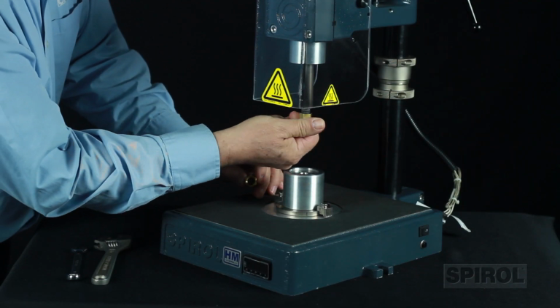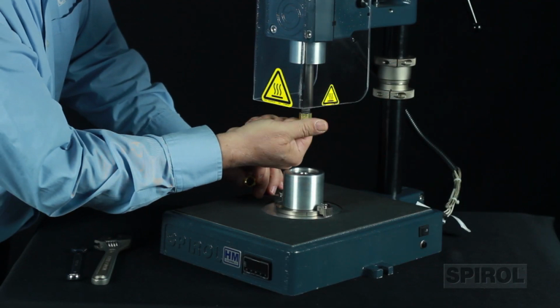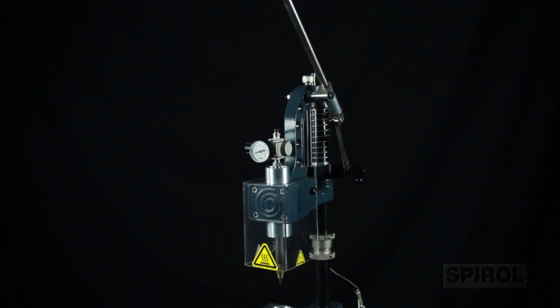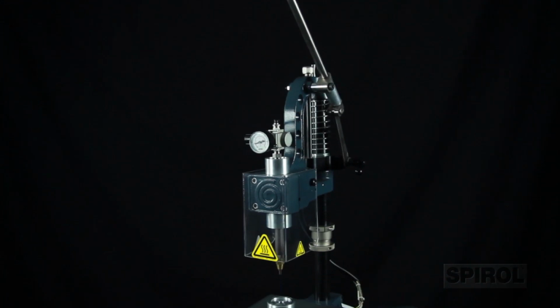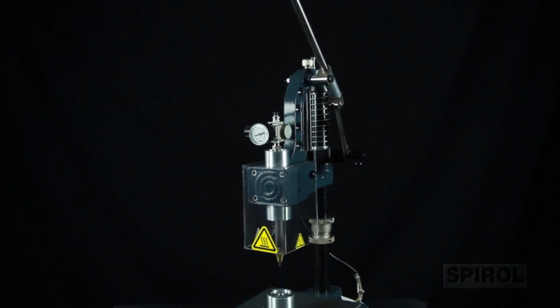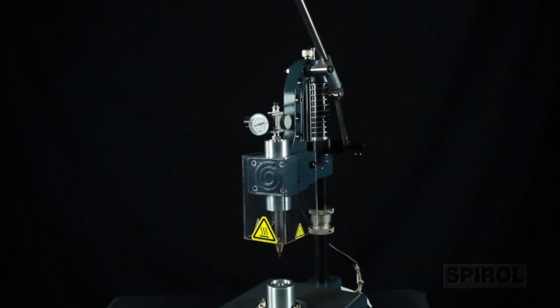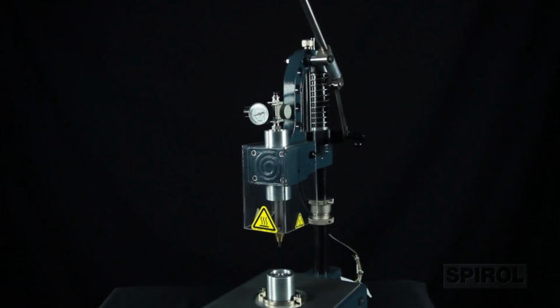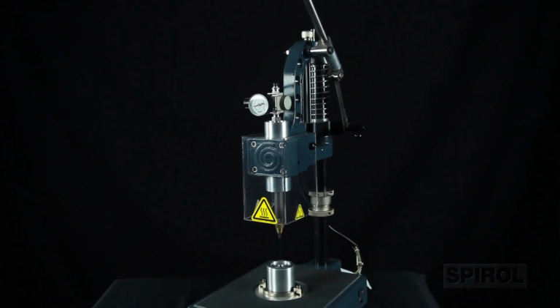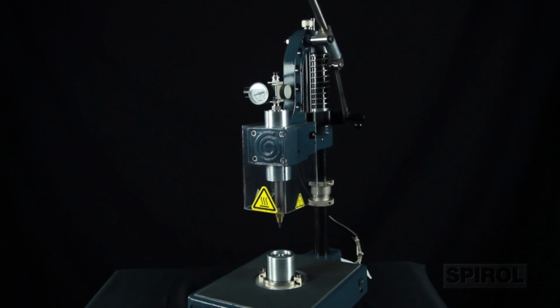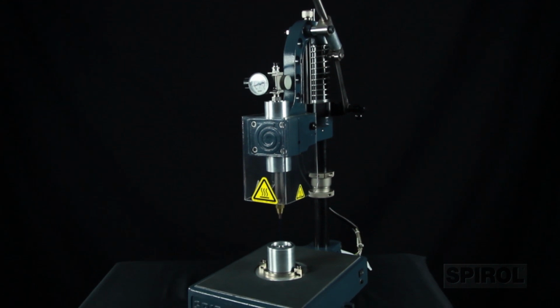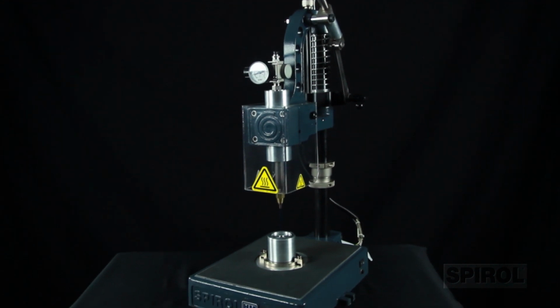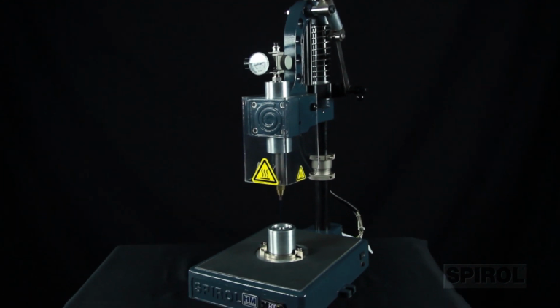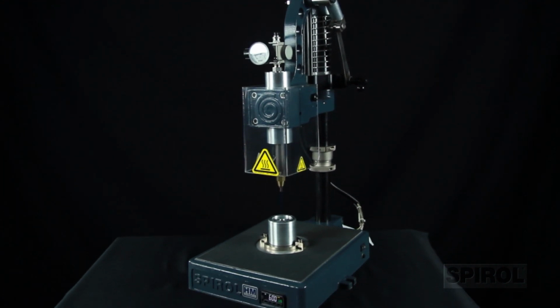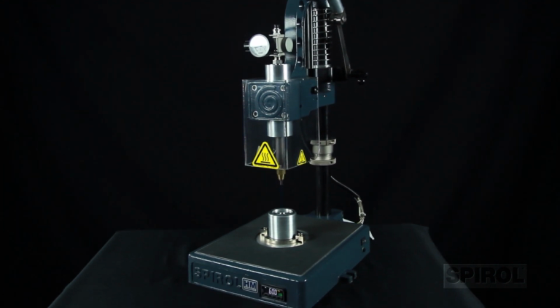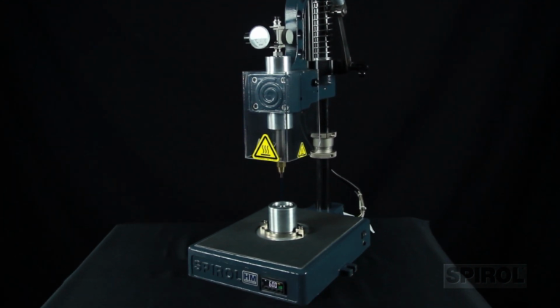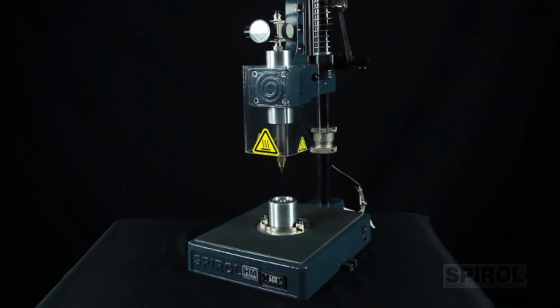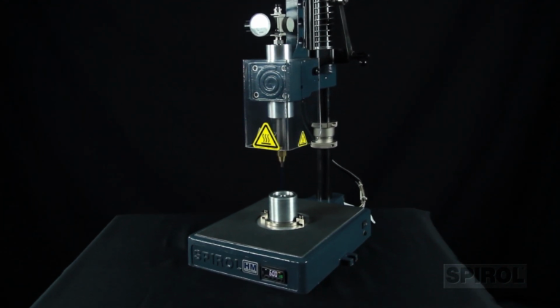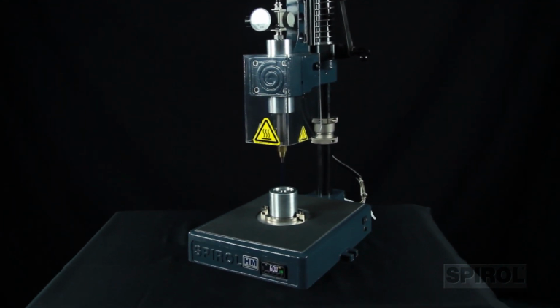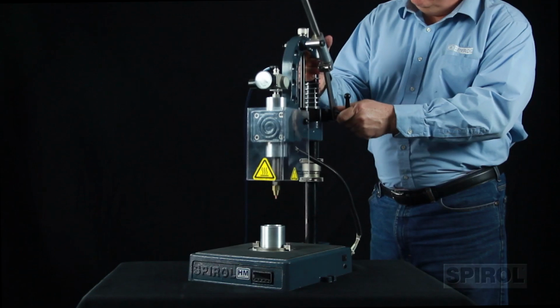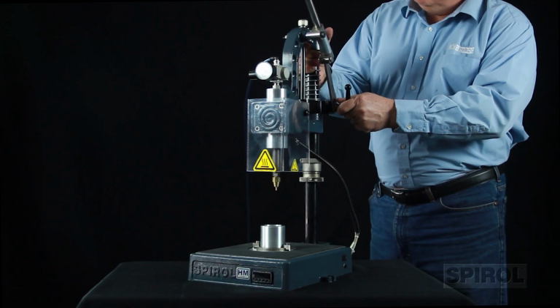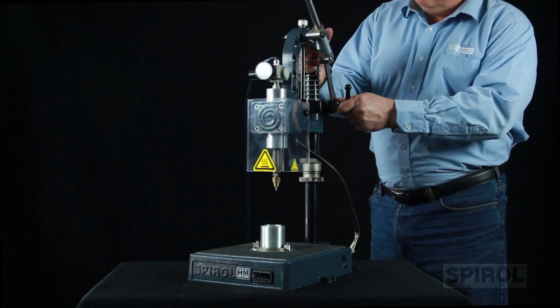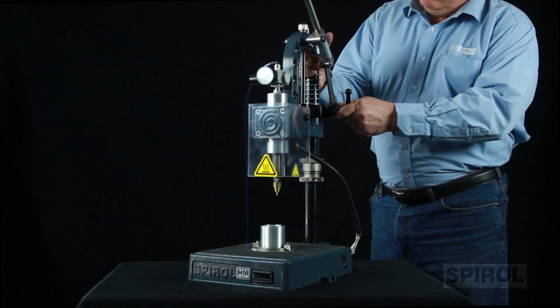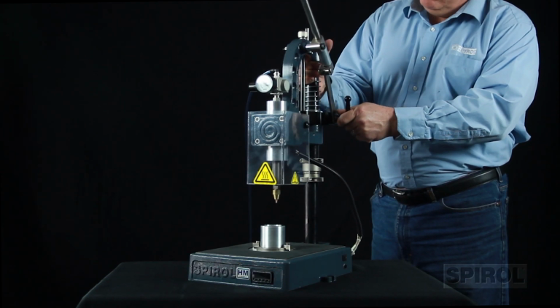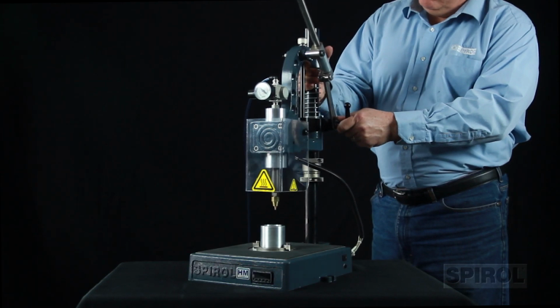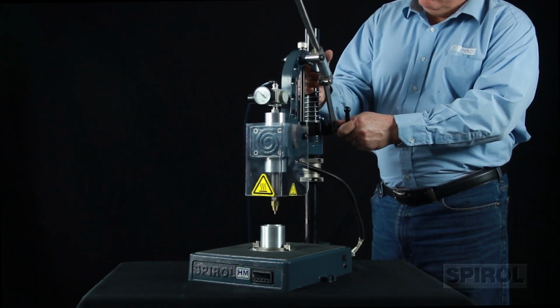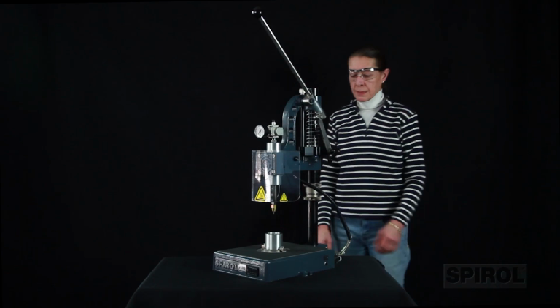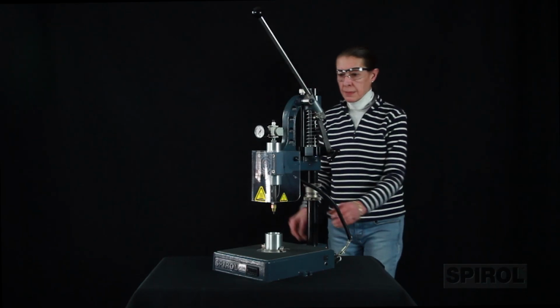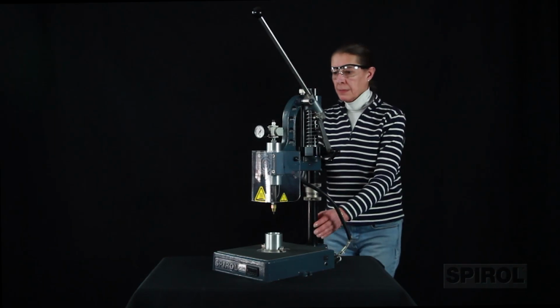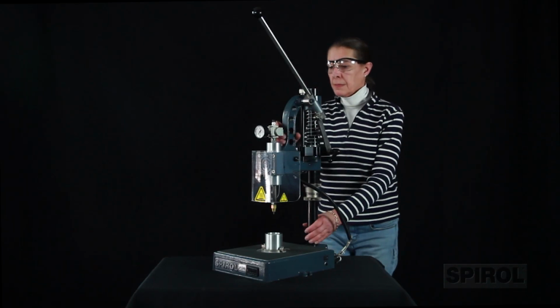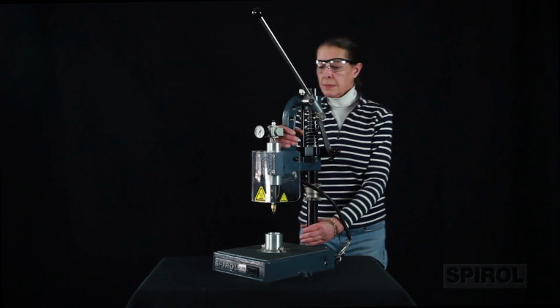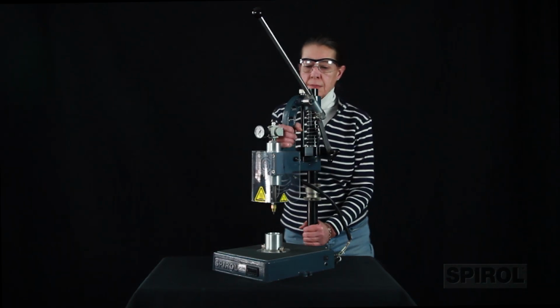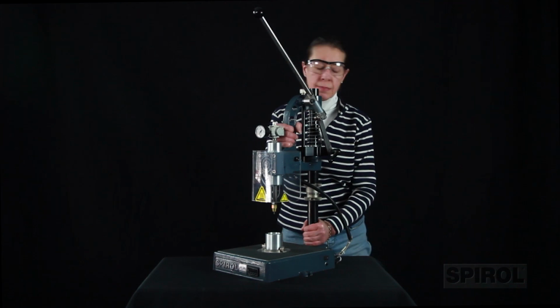The versatile post-mount style frame is sturdy, lightweight, easily adjustable, and can be transported to any location.